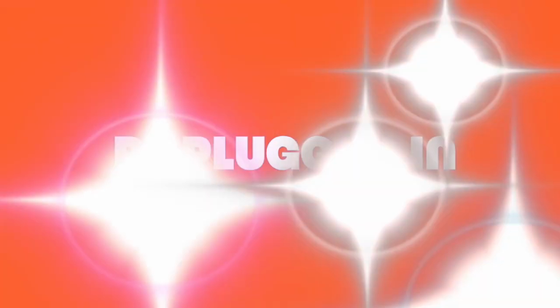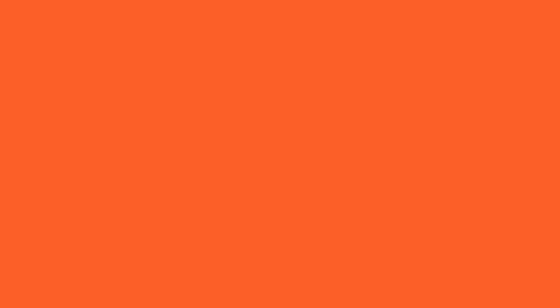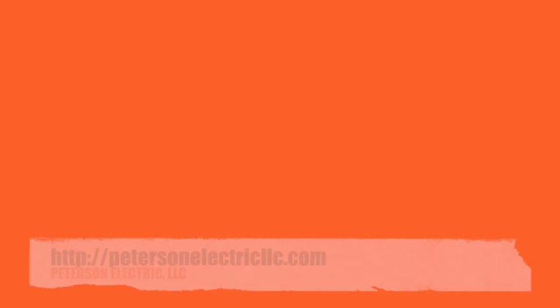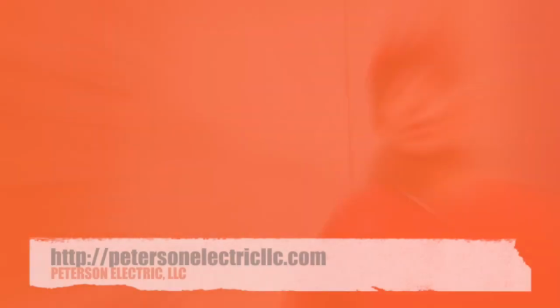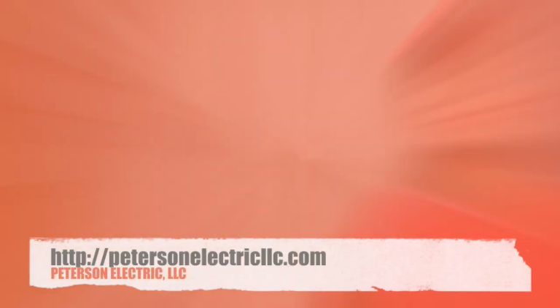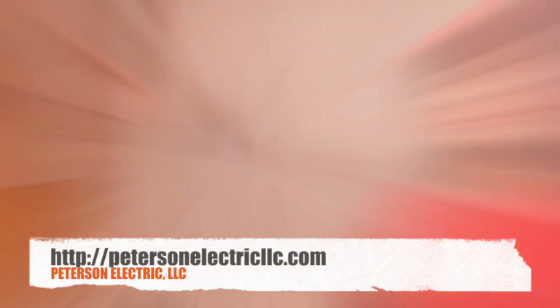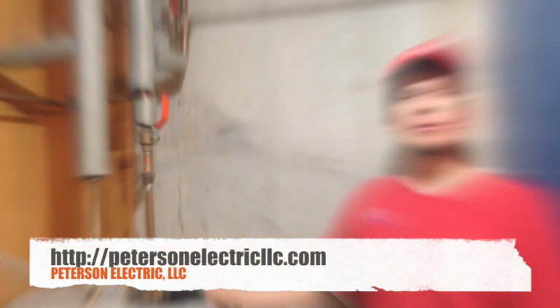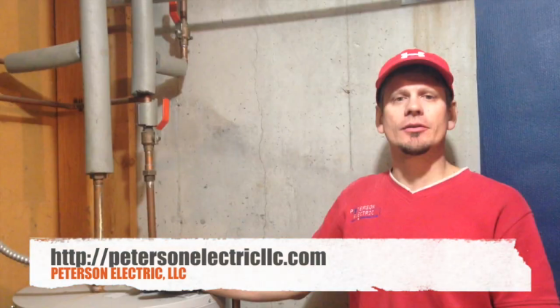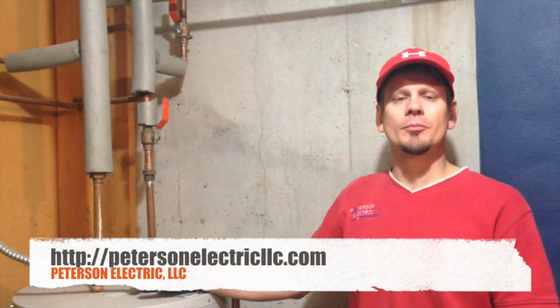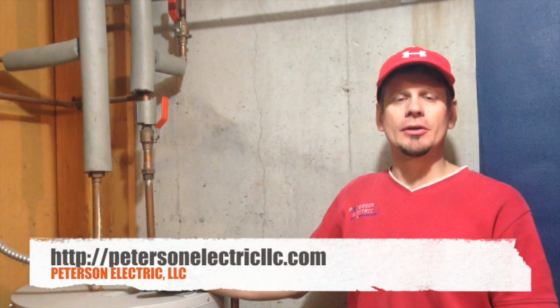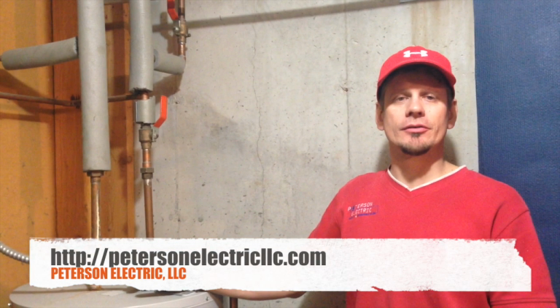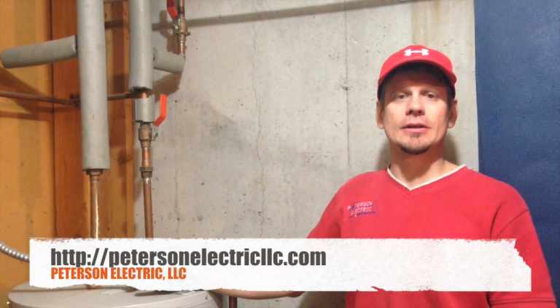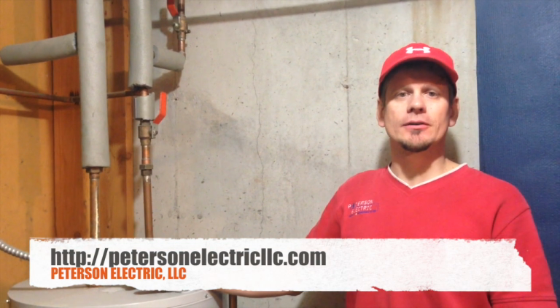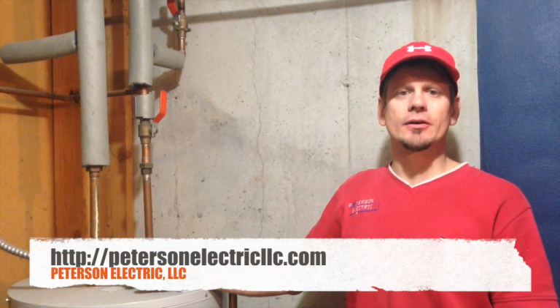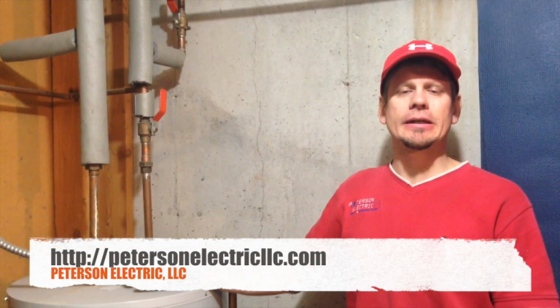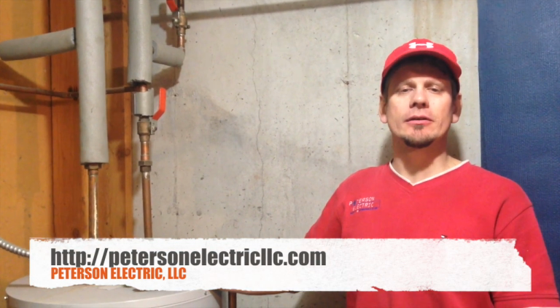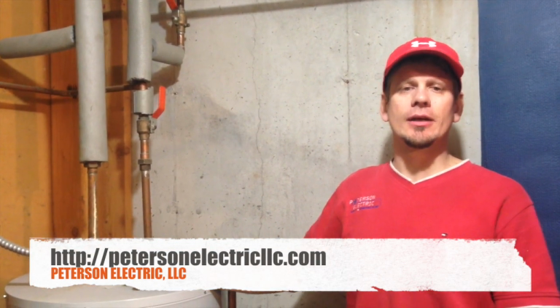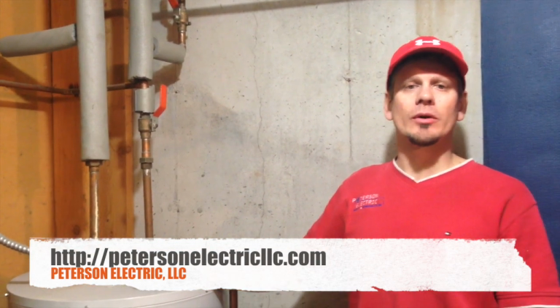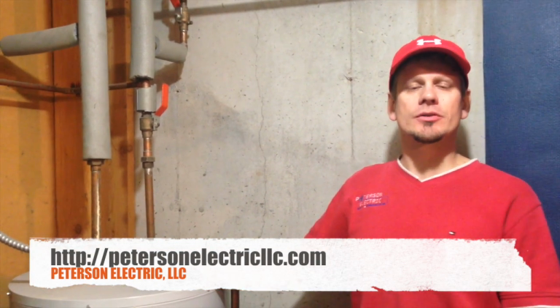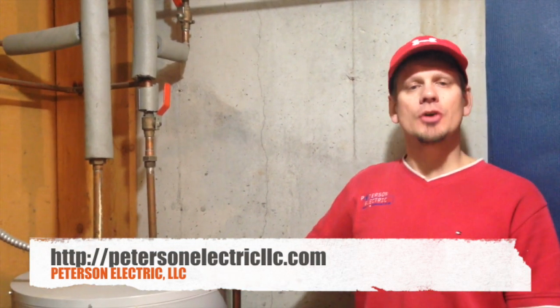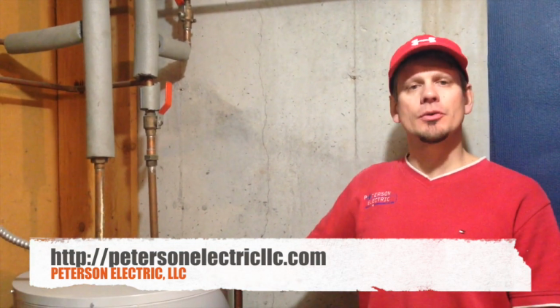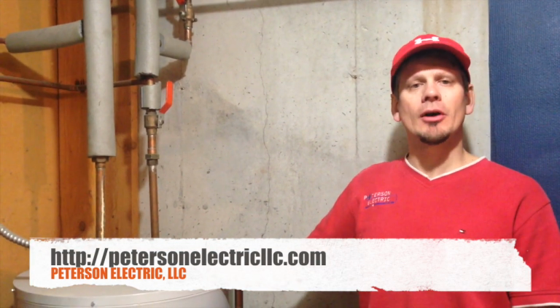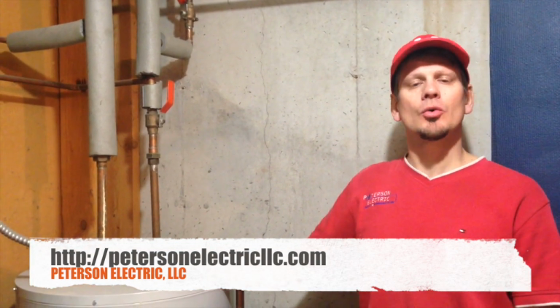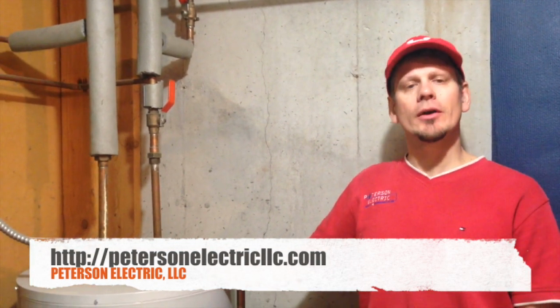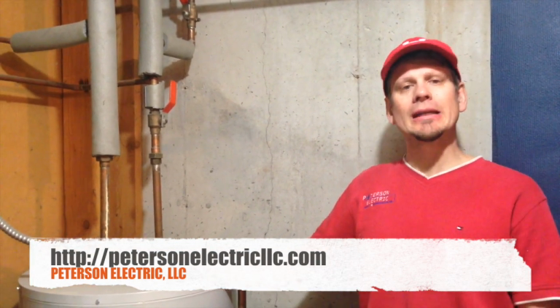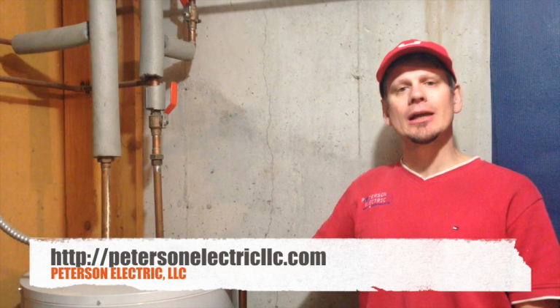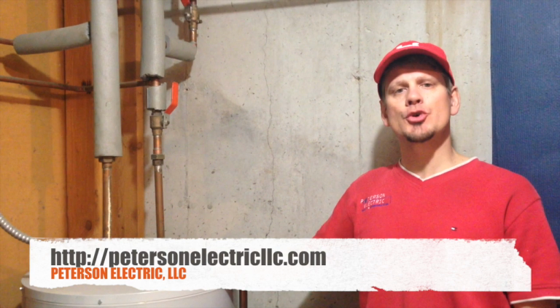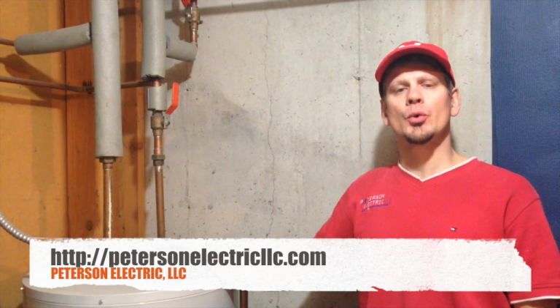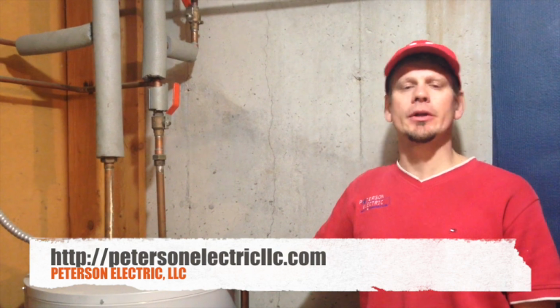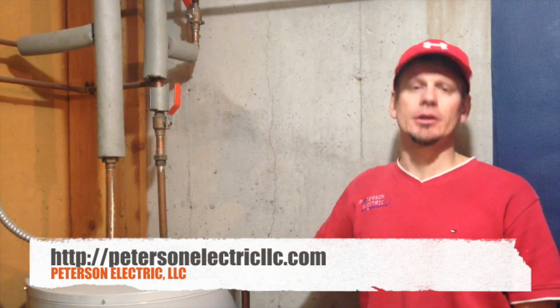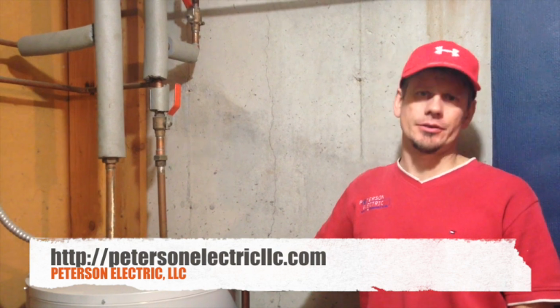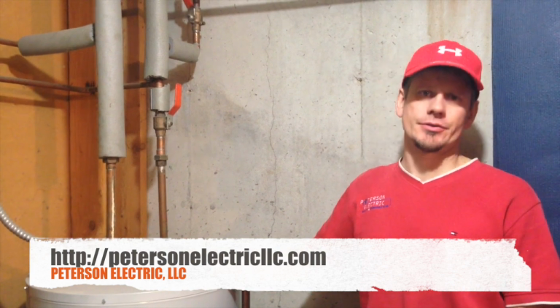This is Joshua Peterson with Peterson Electric. Today I want to talk to you about grounding electroconductors.